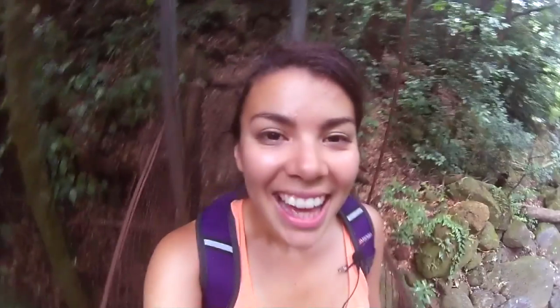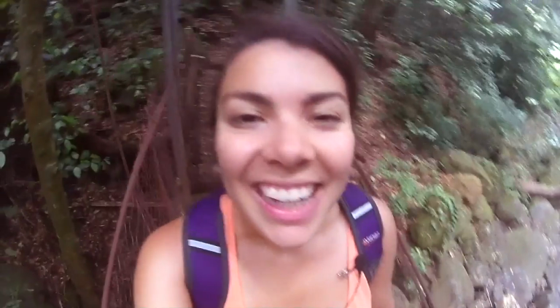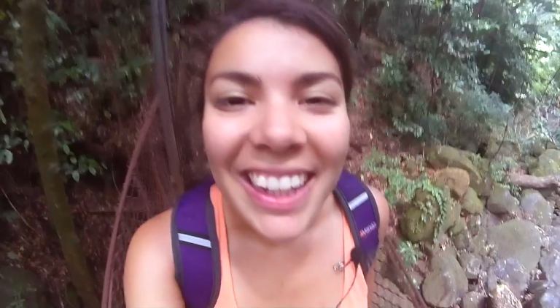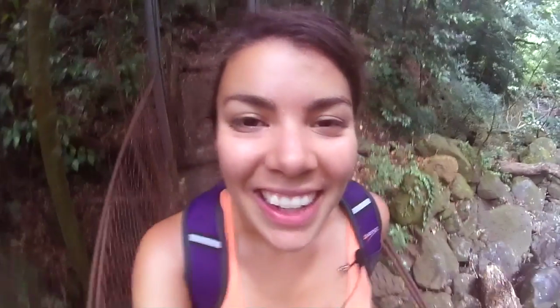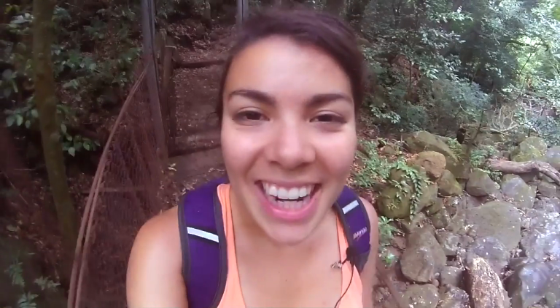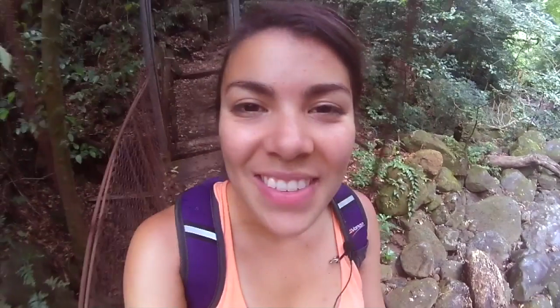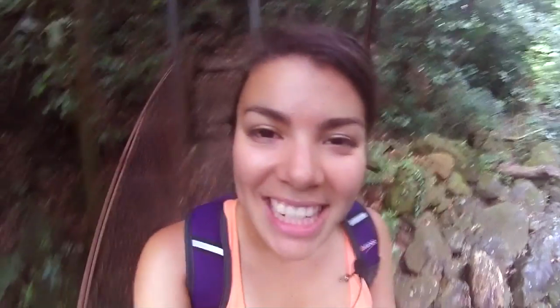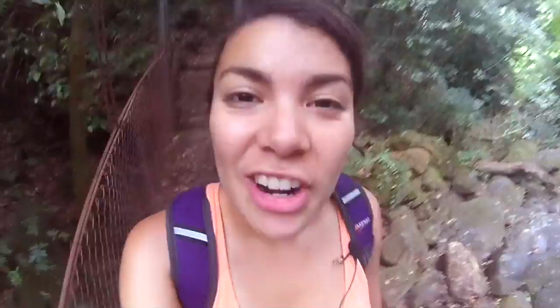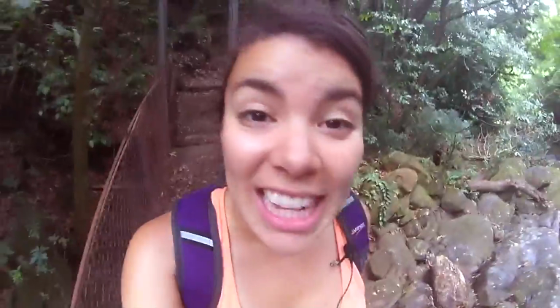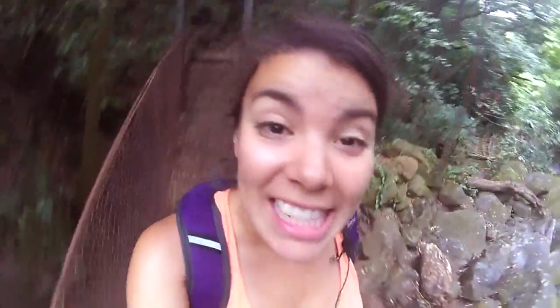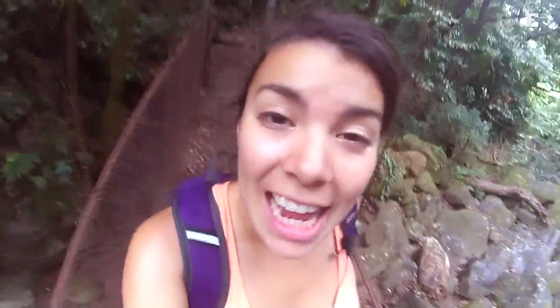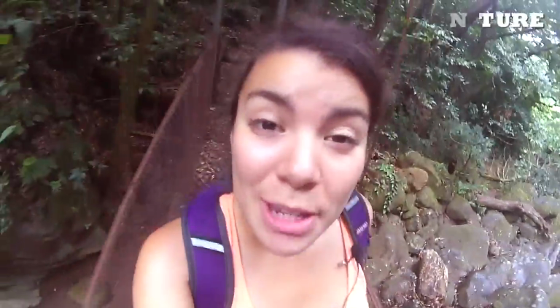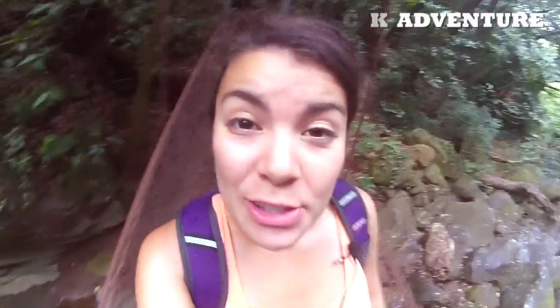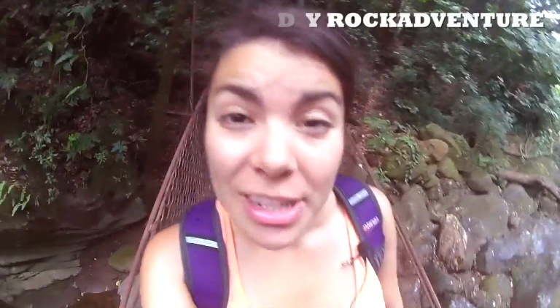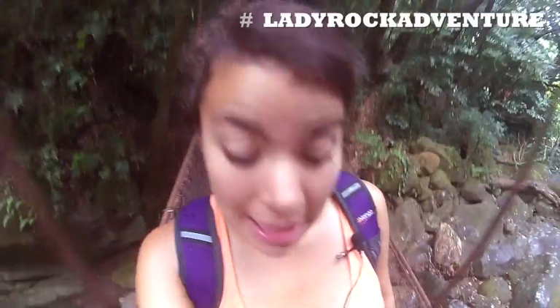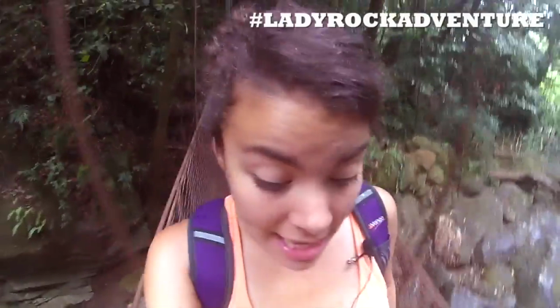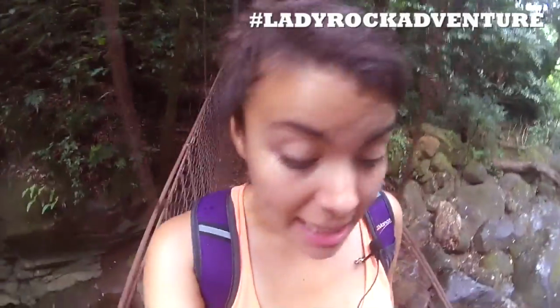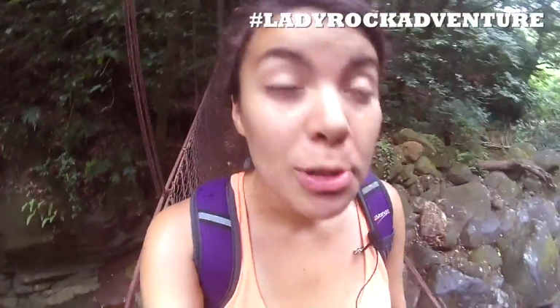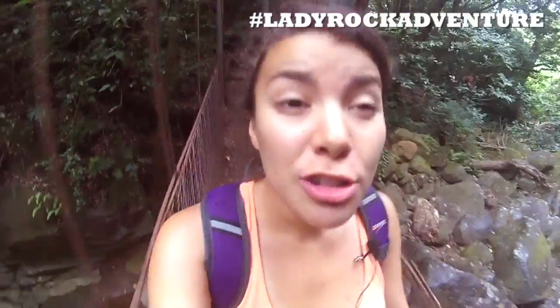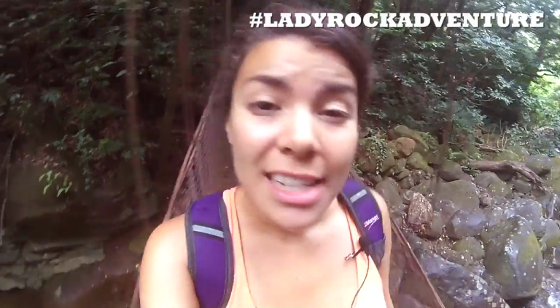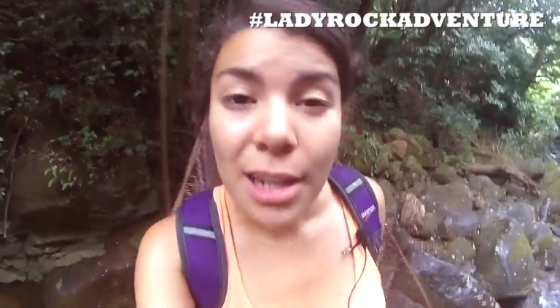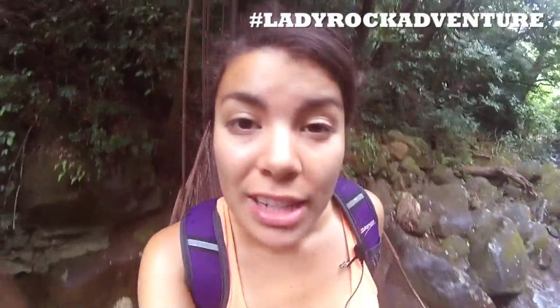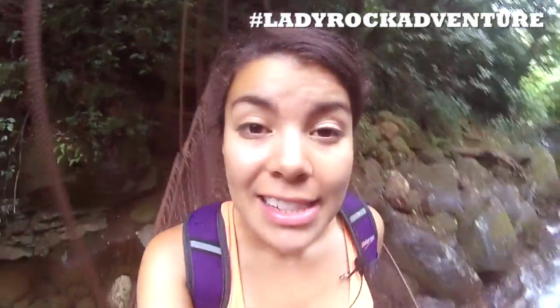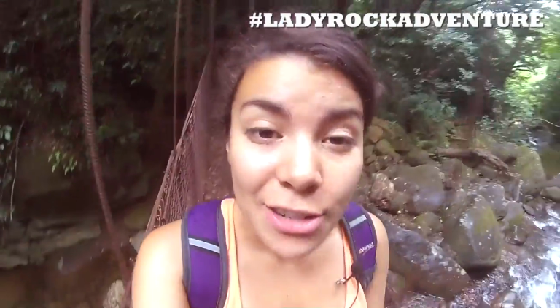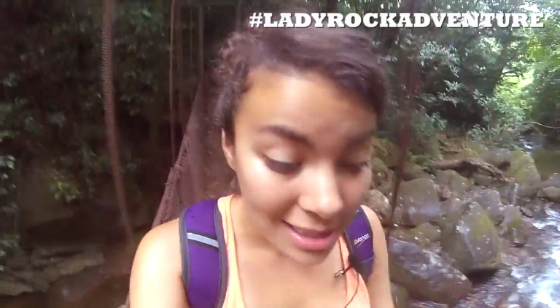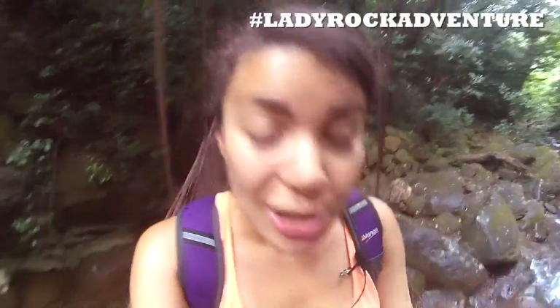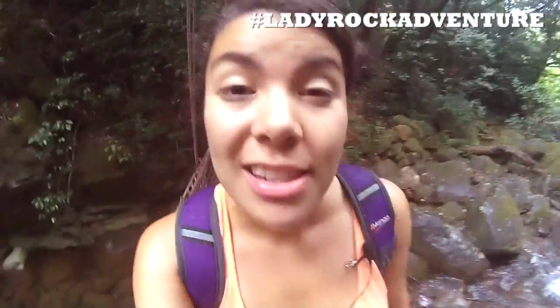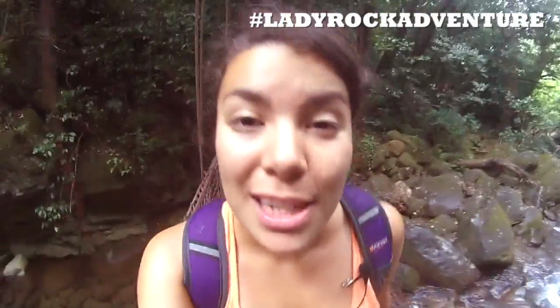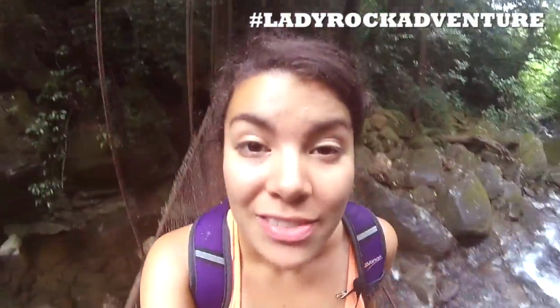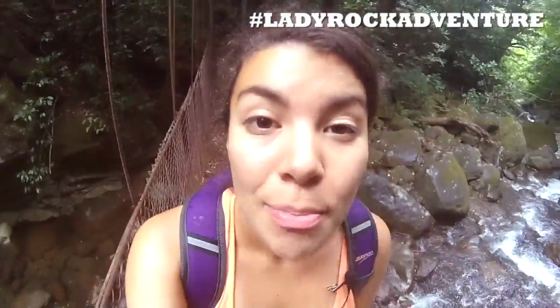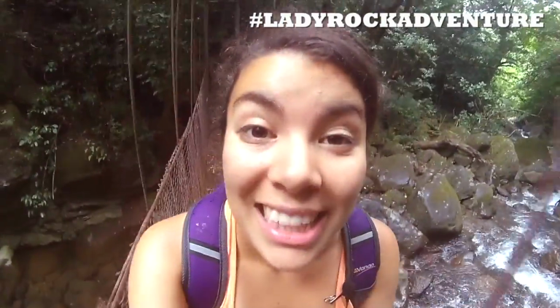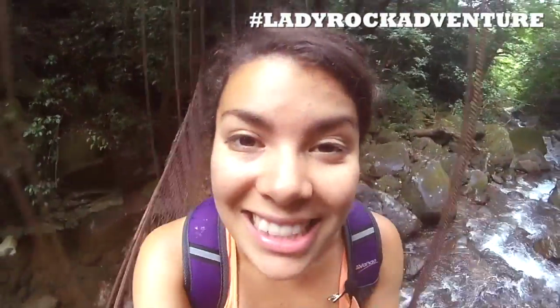Hello, I'm Lady Rock and today I'm in Costa Rica exploring and discovering the secrets to the surface of our planet.